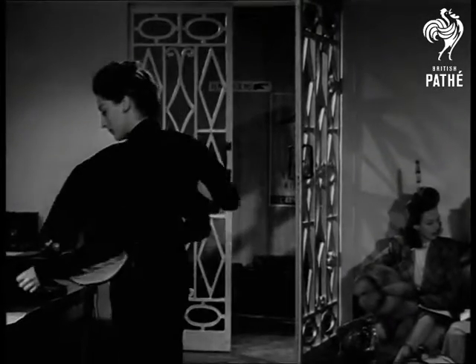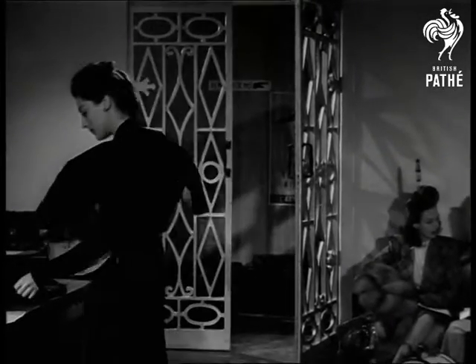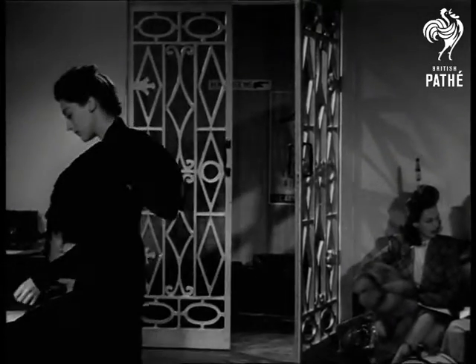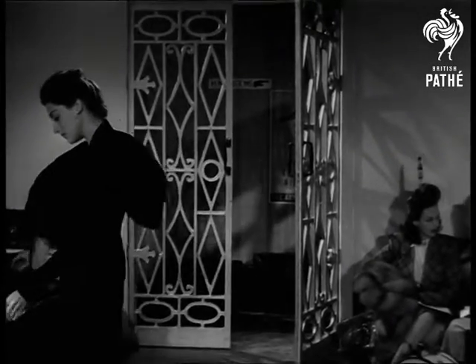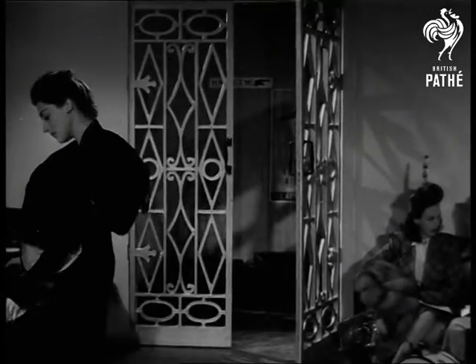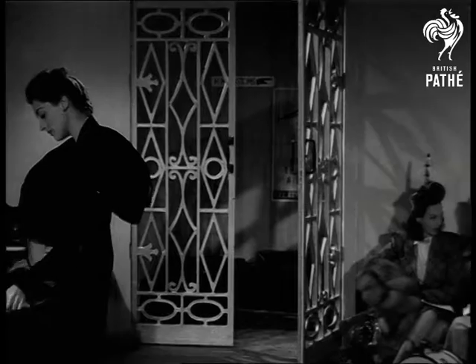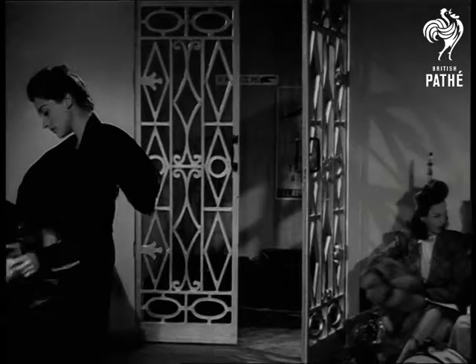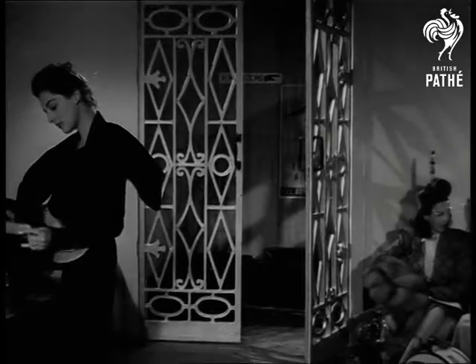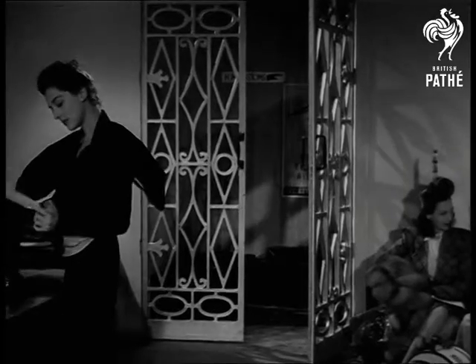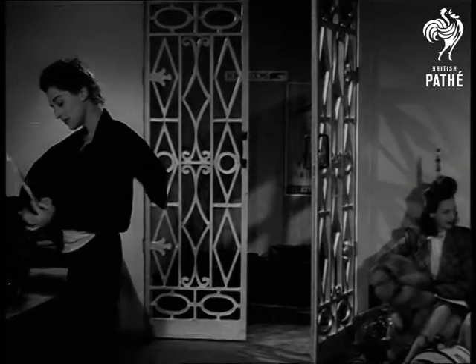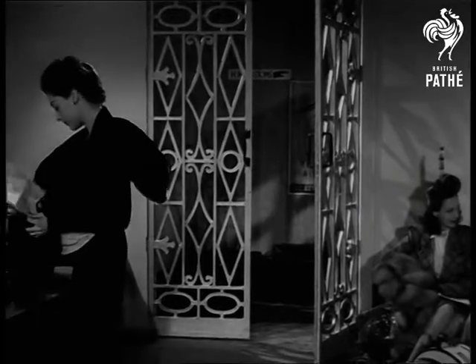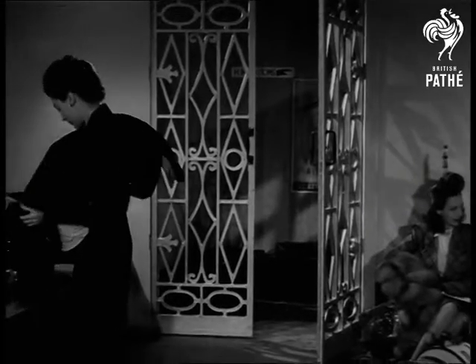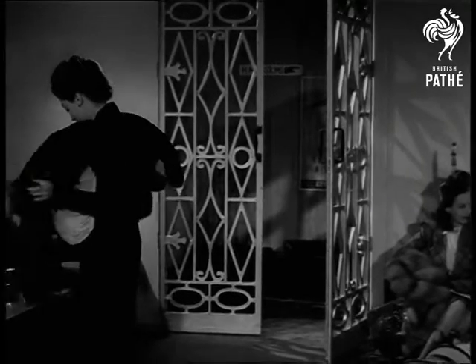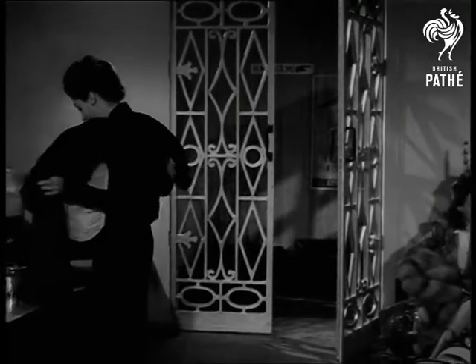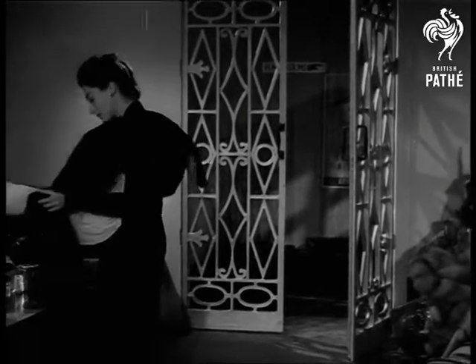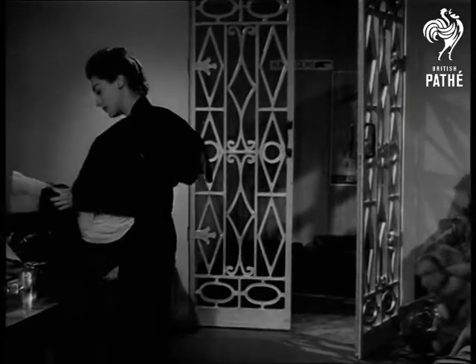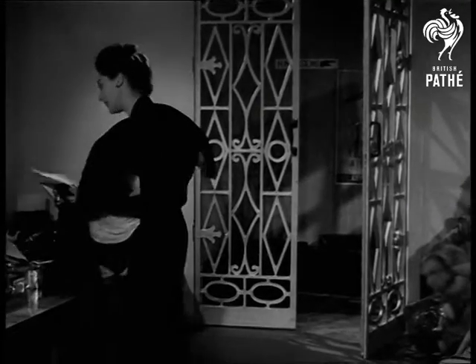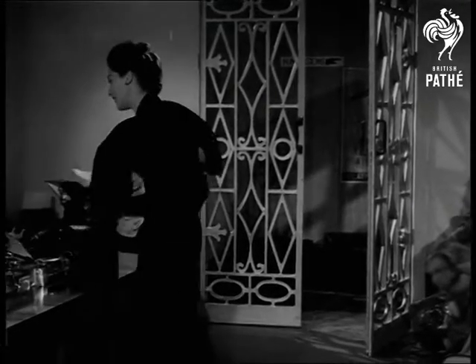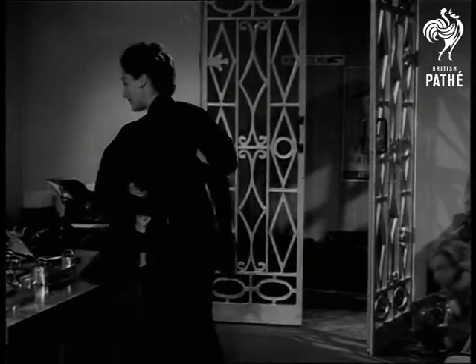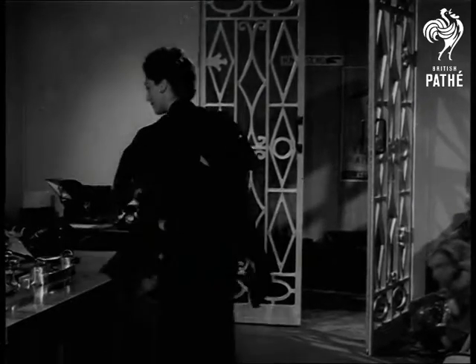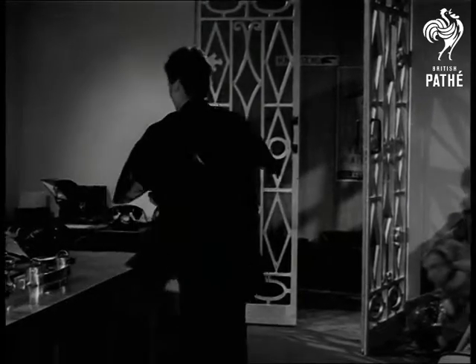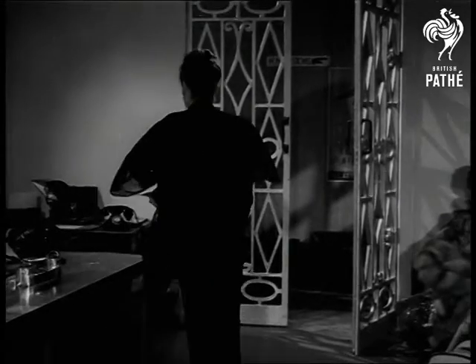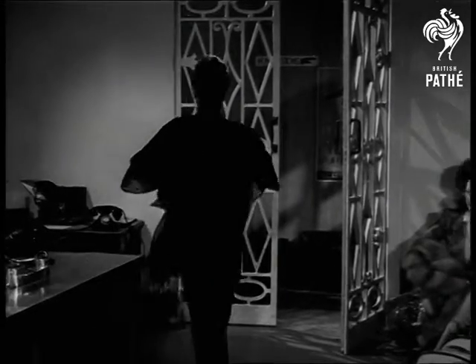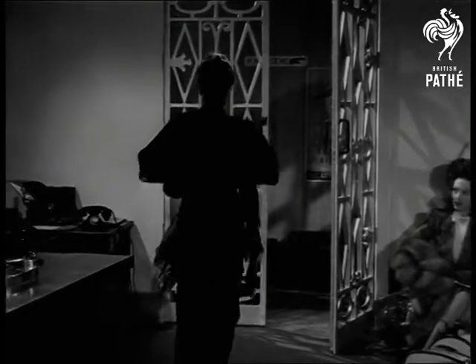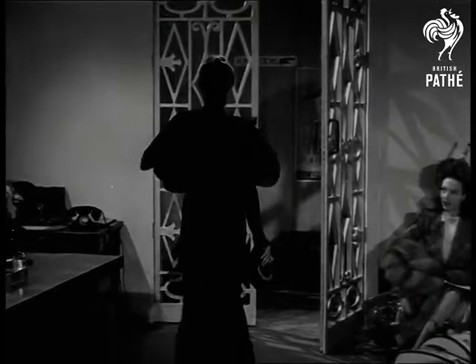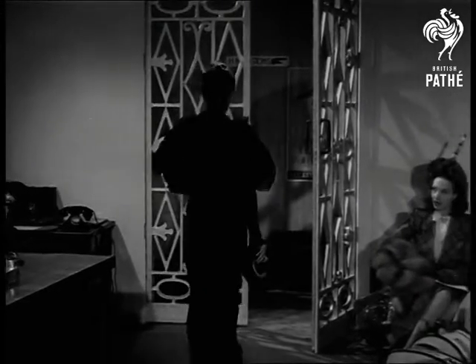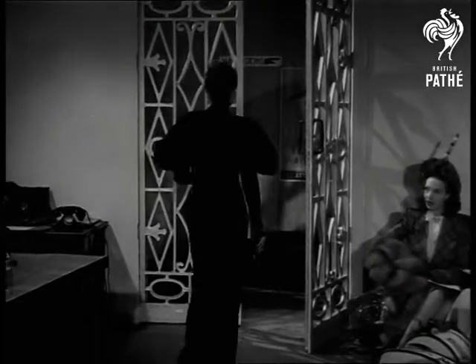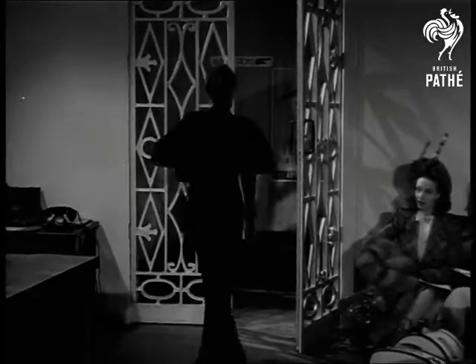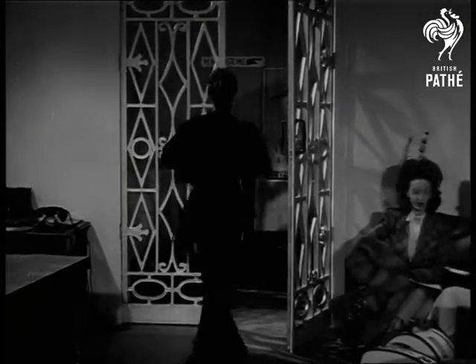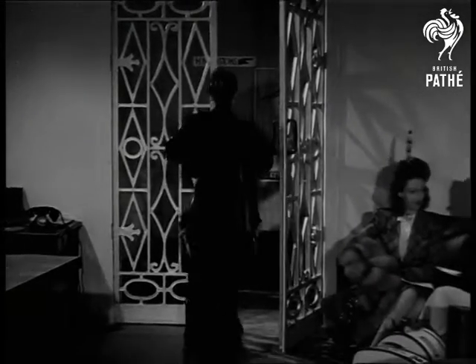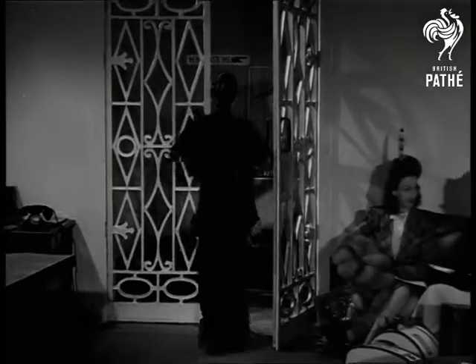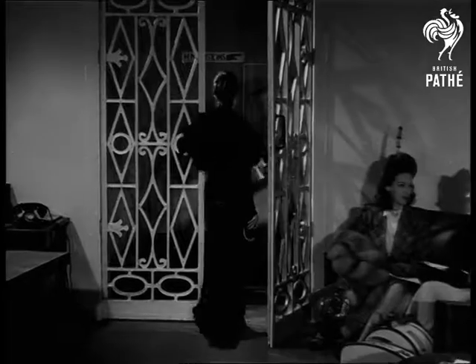Black velvet always gives an air of mystery. Let's hope that Joan is not arrested at the airfield as the second Mata Hari.